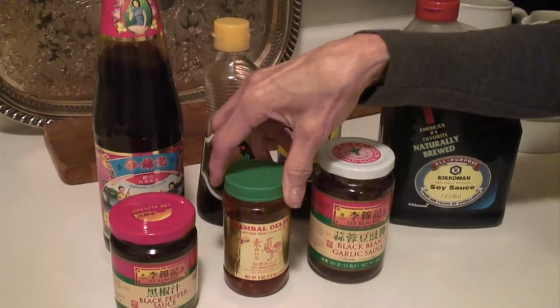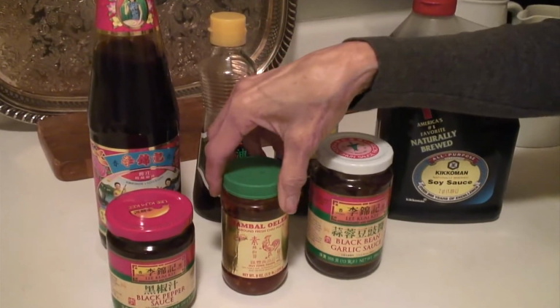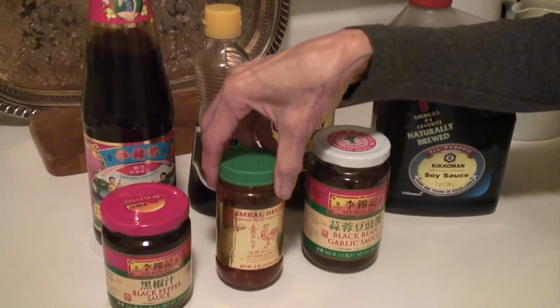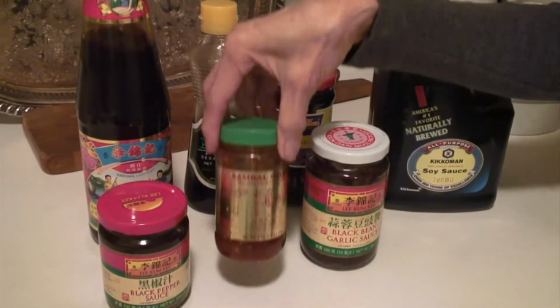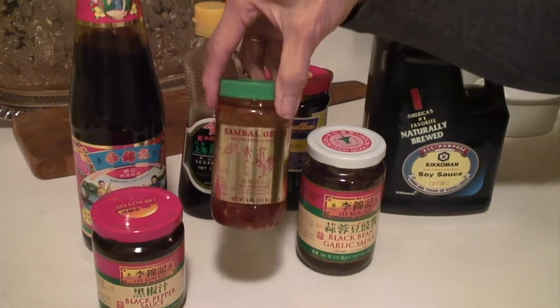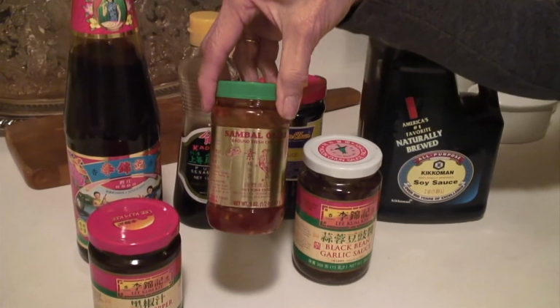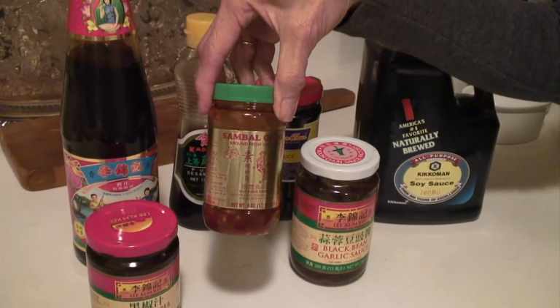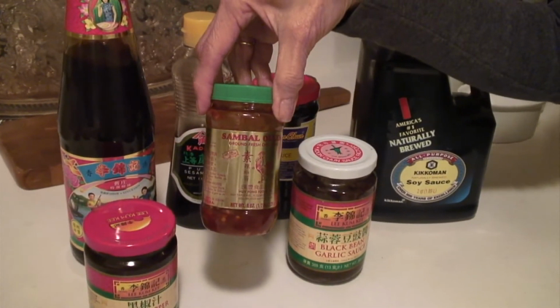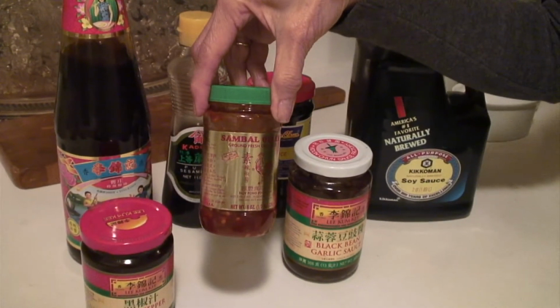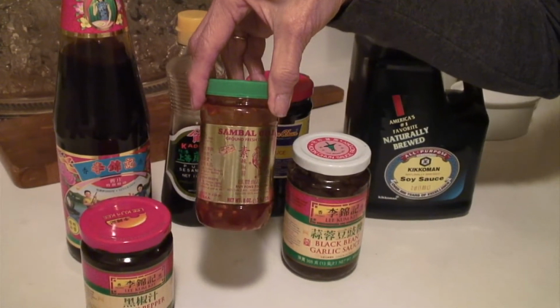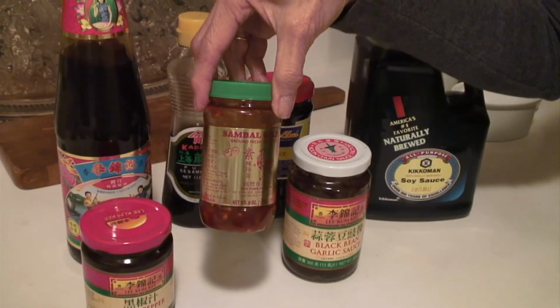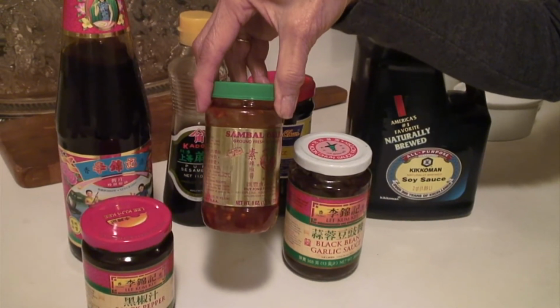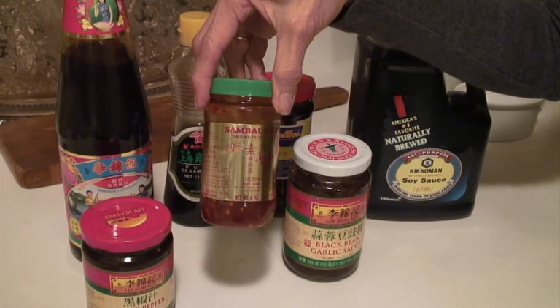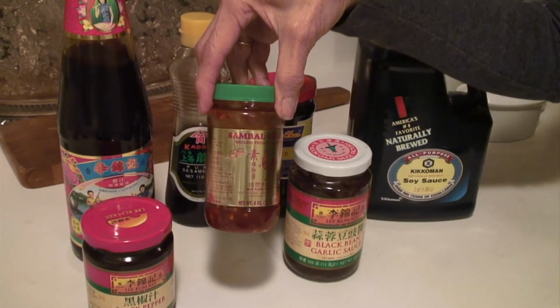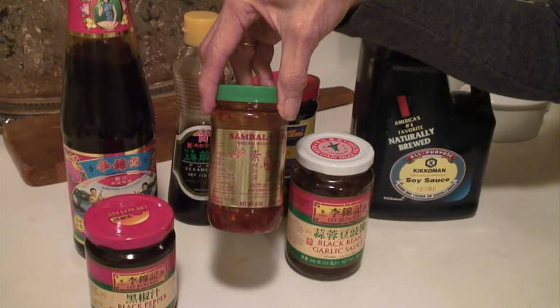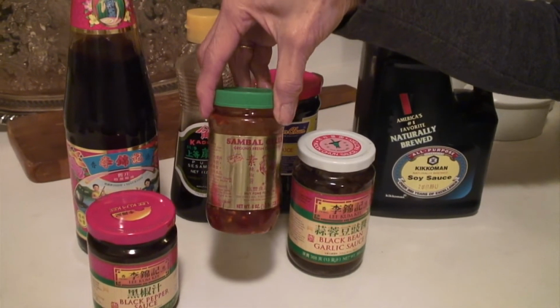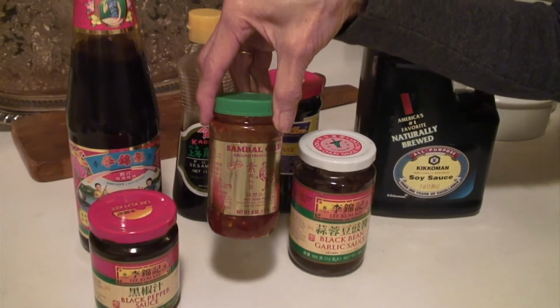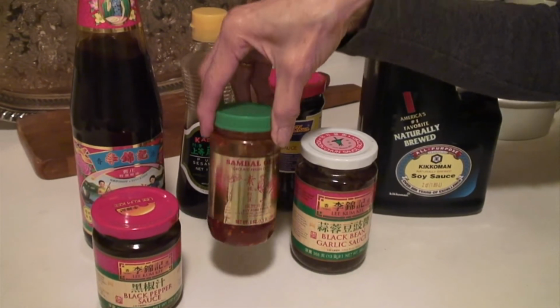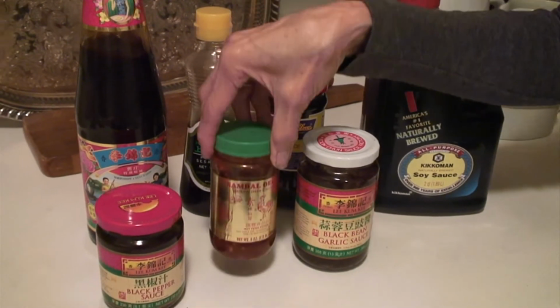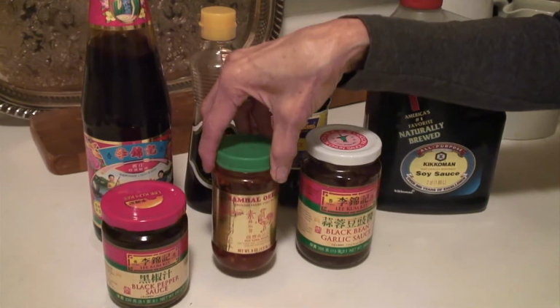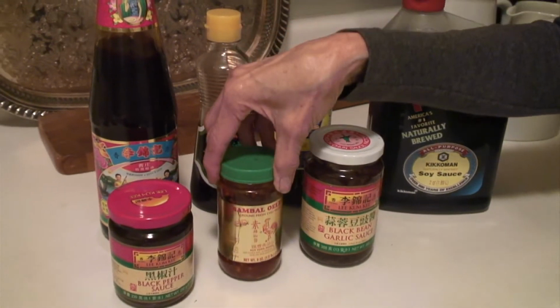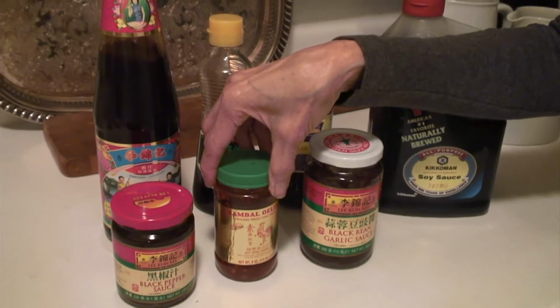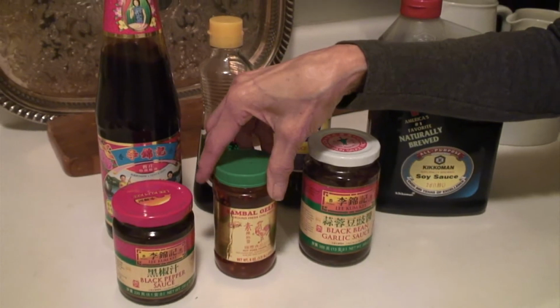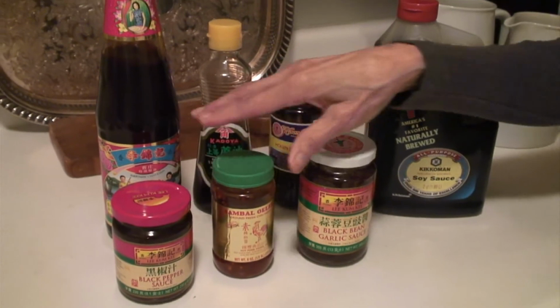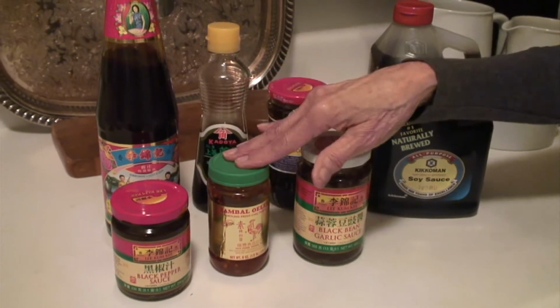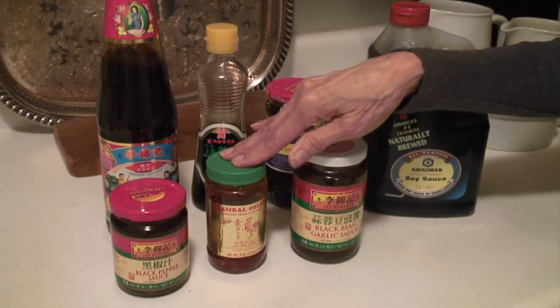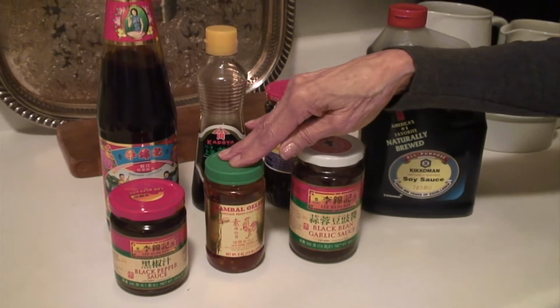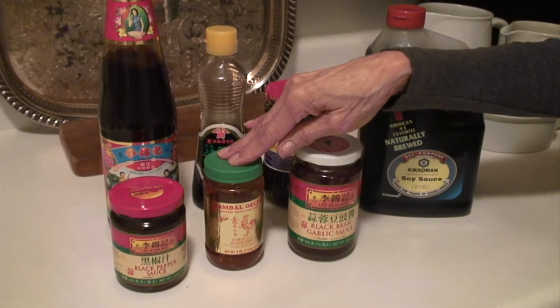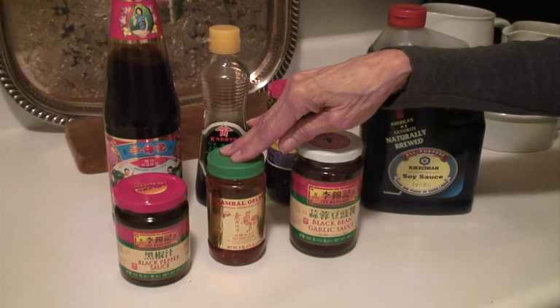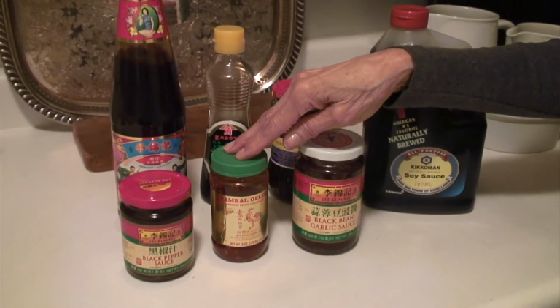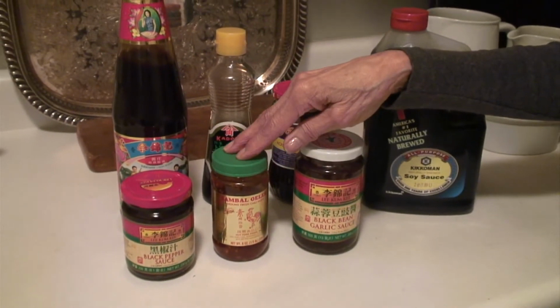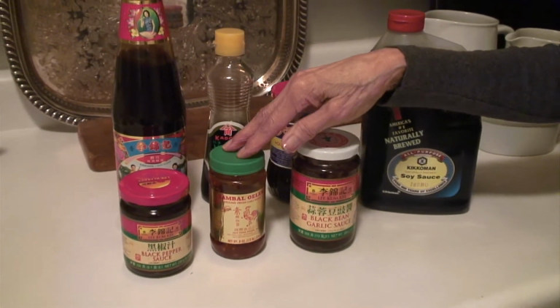This is a chili garlic sauce, which I'm sure all of you are aware of, and you use it whenever you want something spicy.